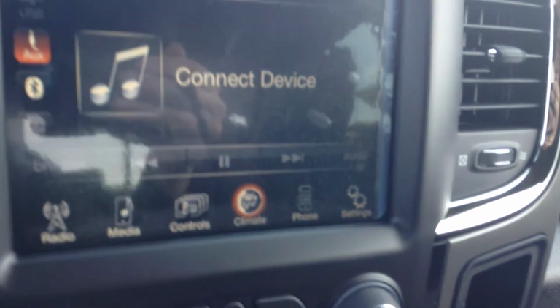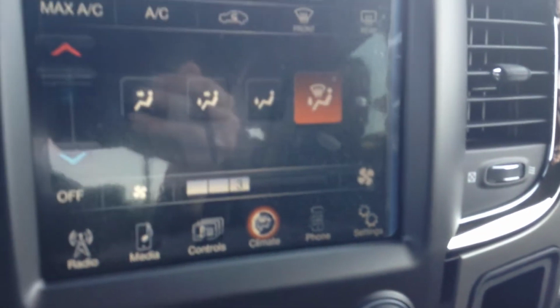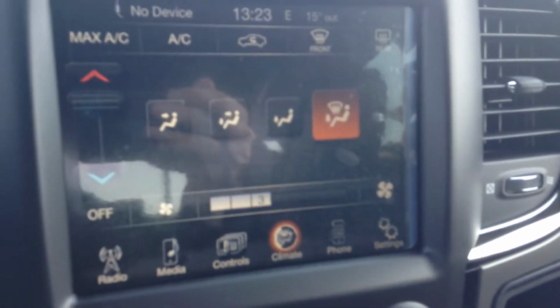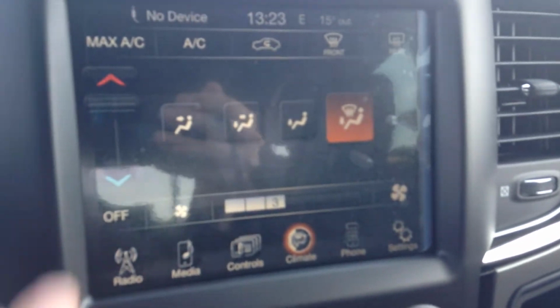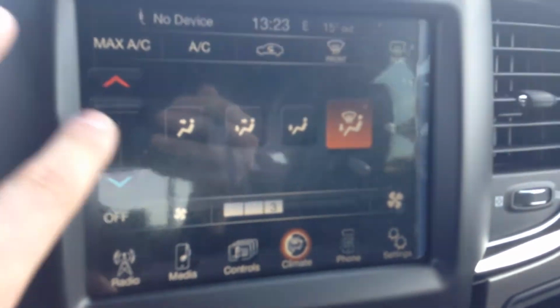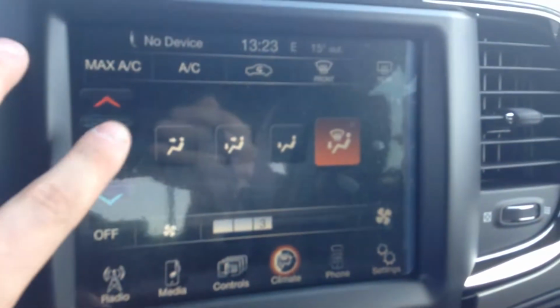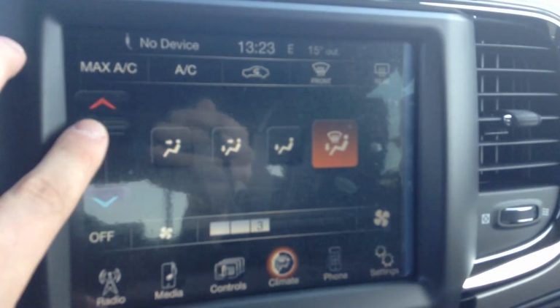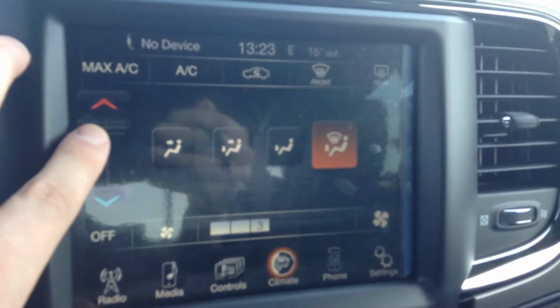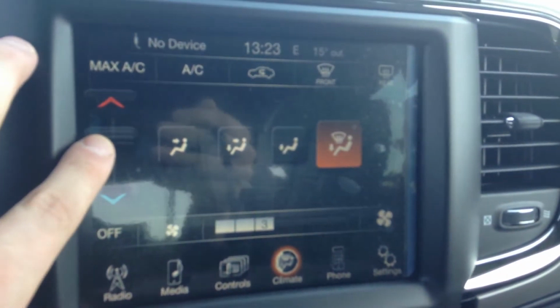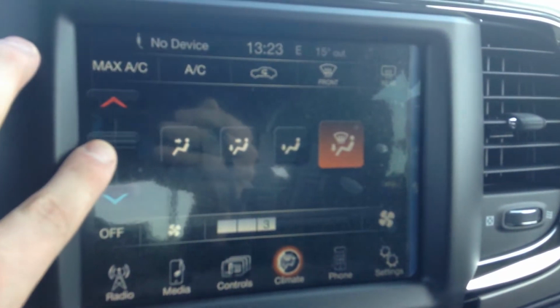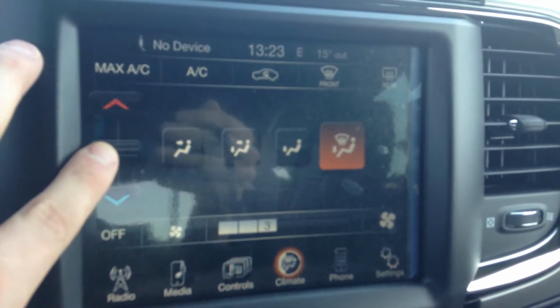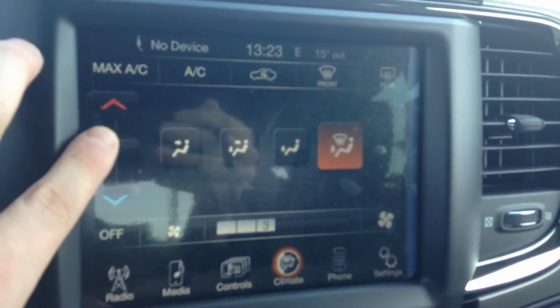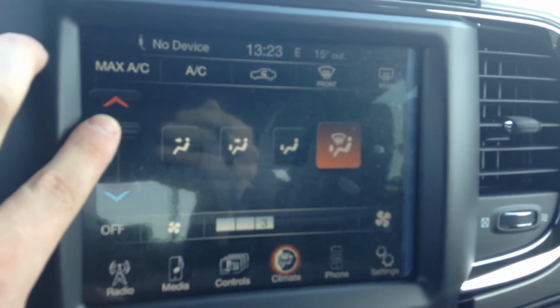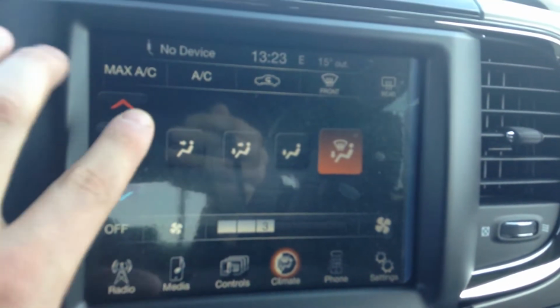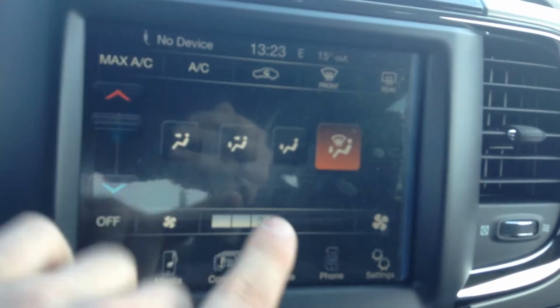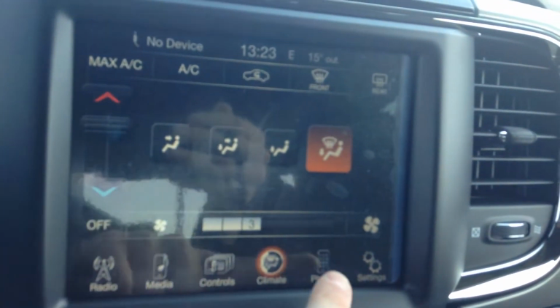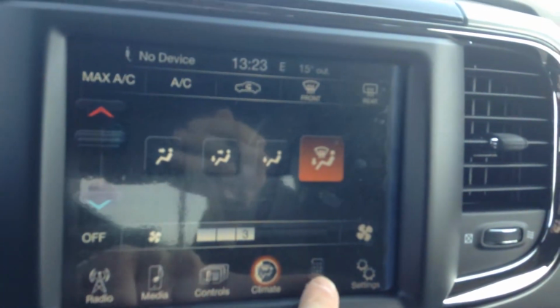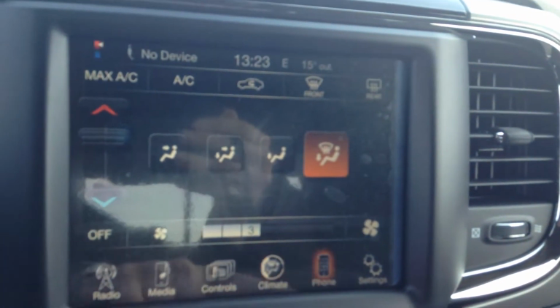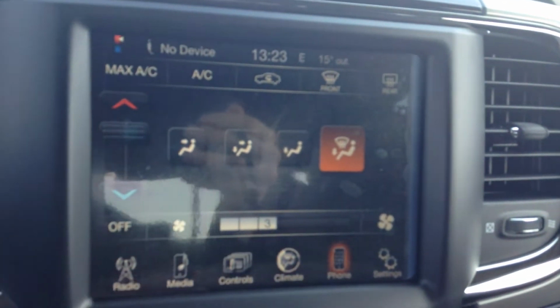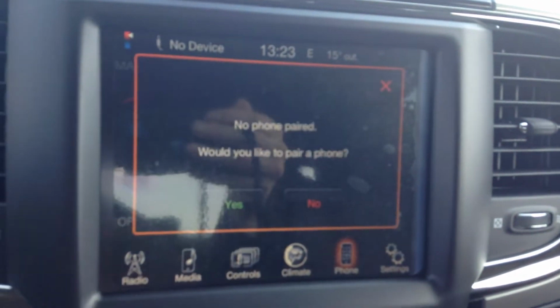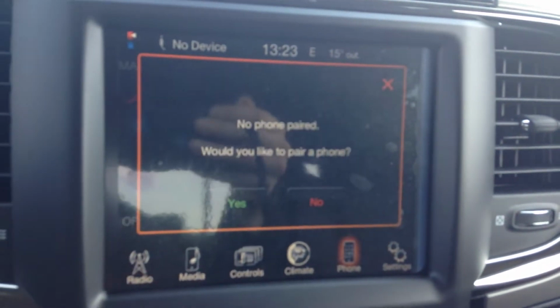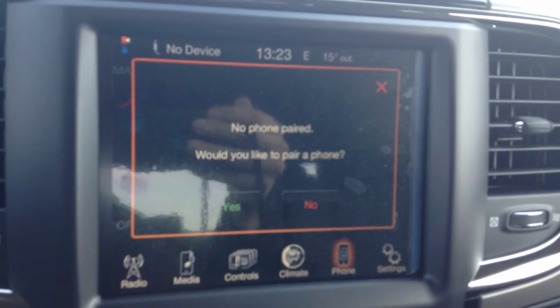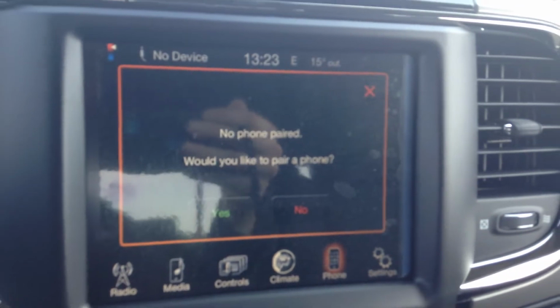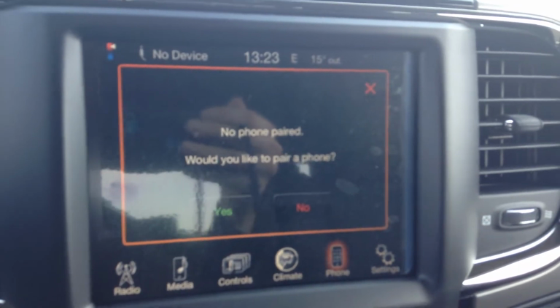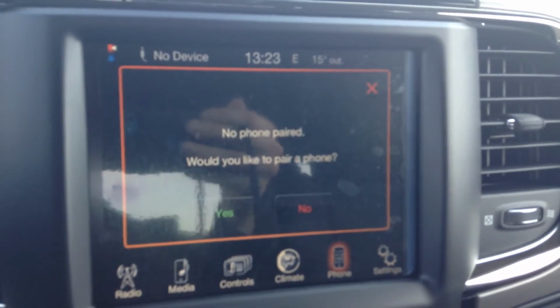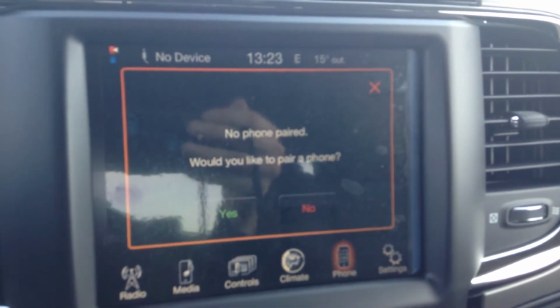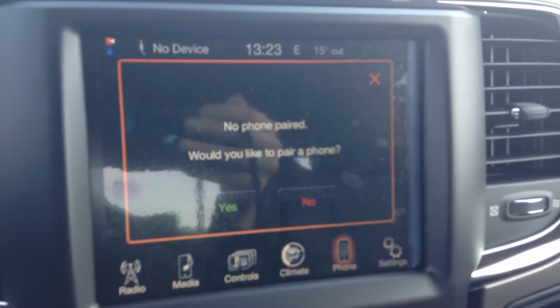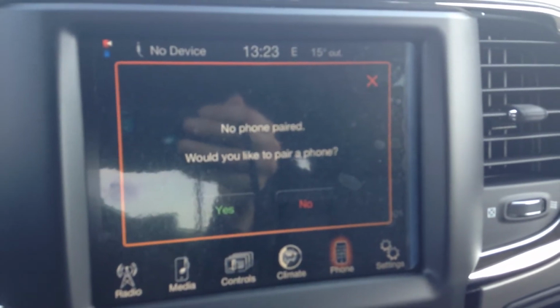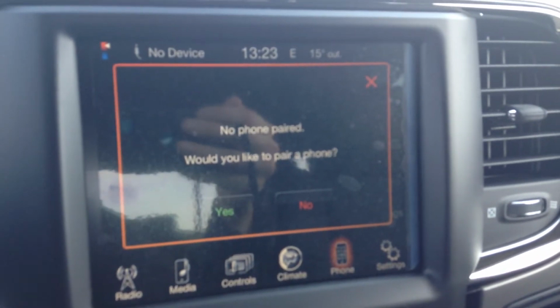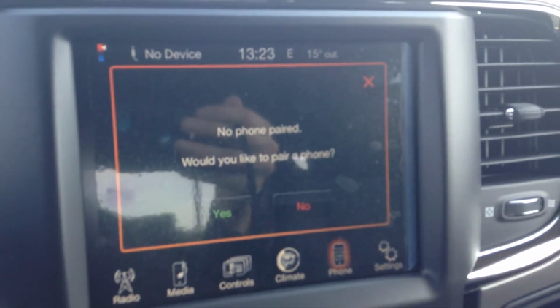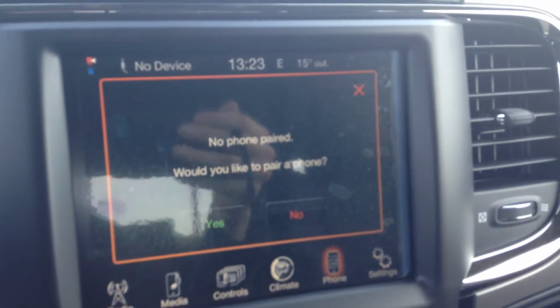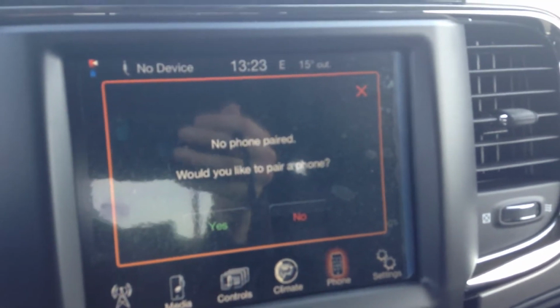Climate is easy enough to use, just touch and drag. Phone — you can pair up to 7 phones and answer them hands-free while you're driving.